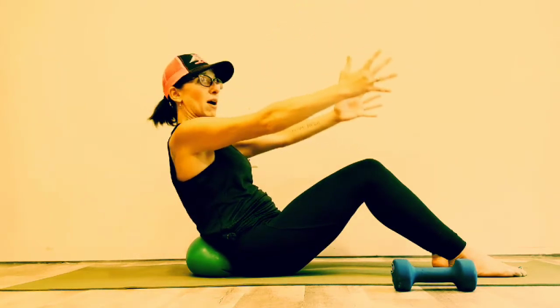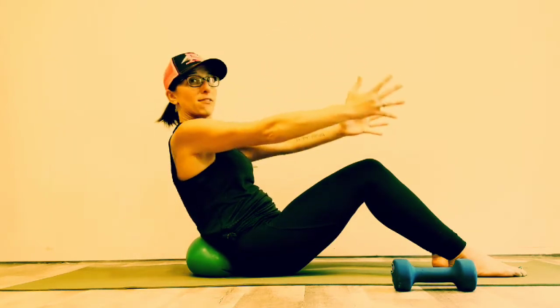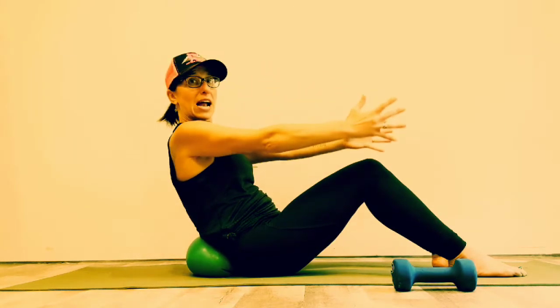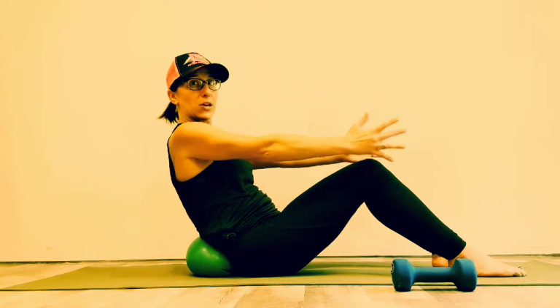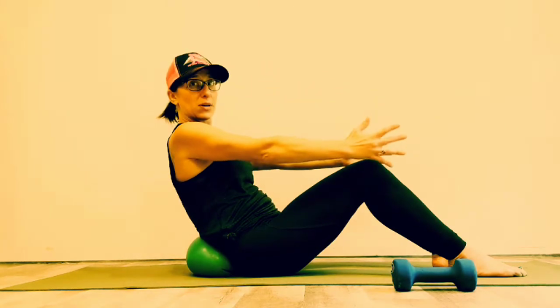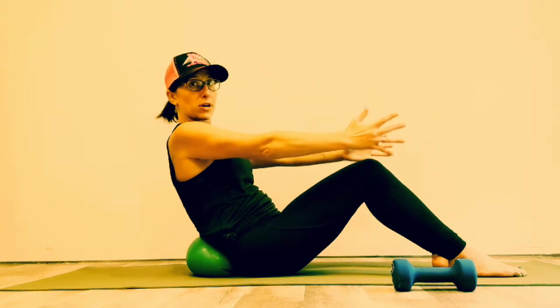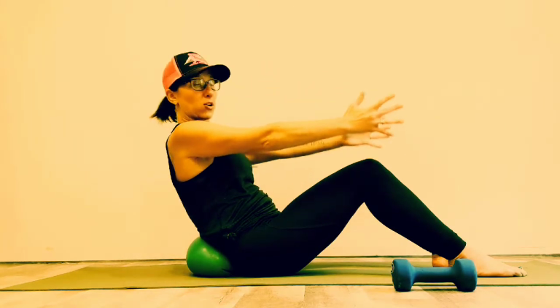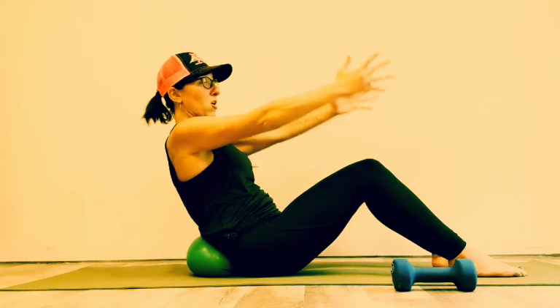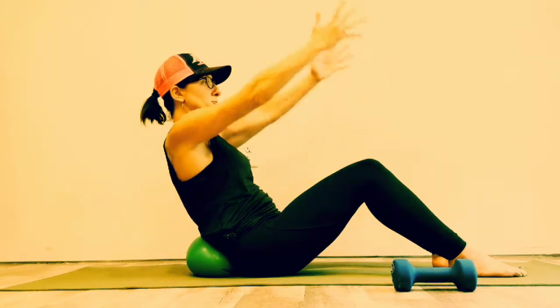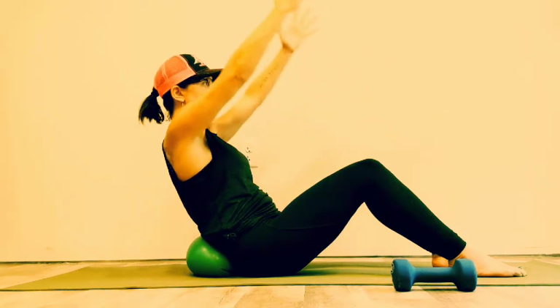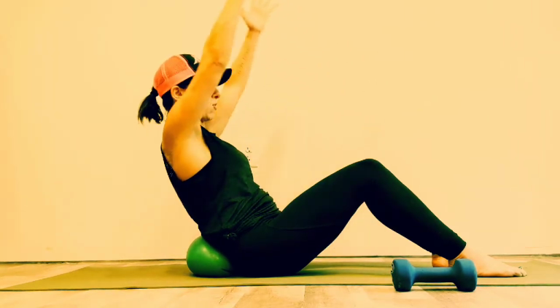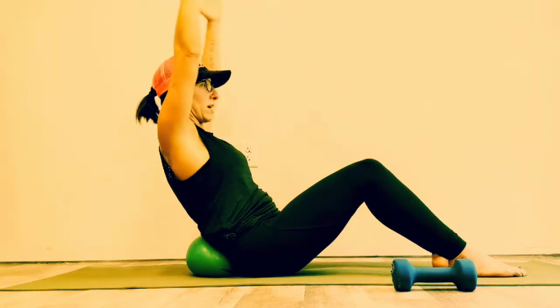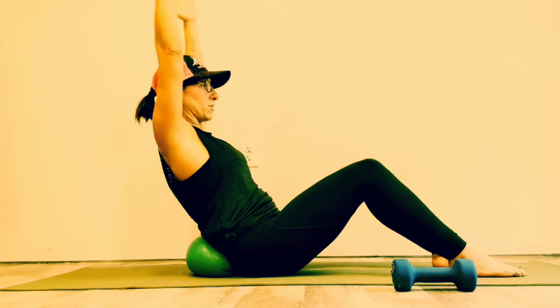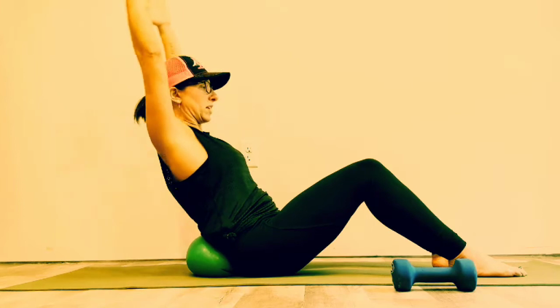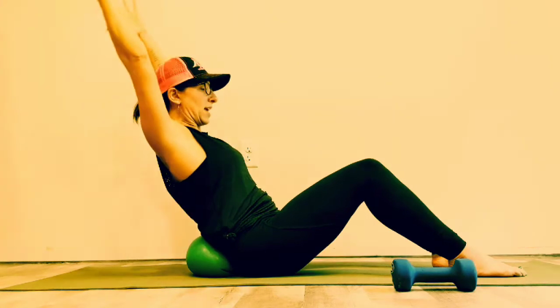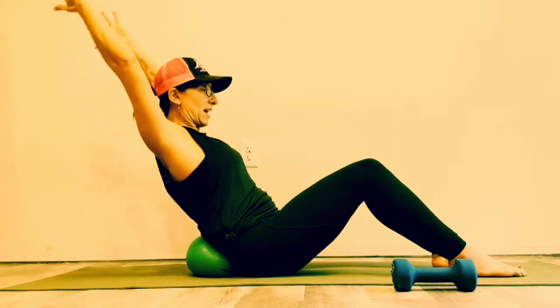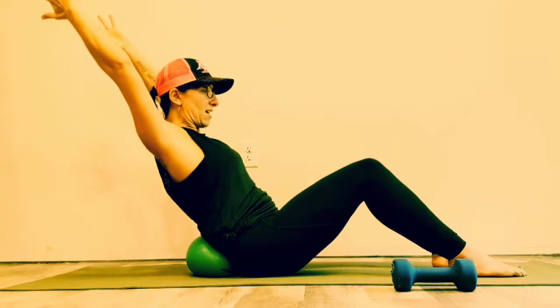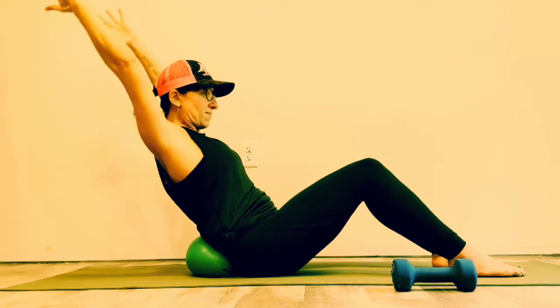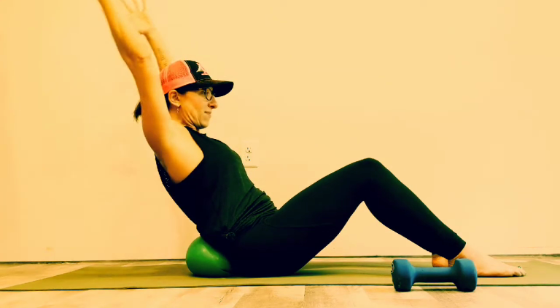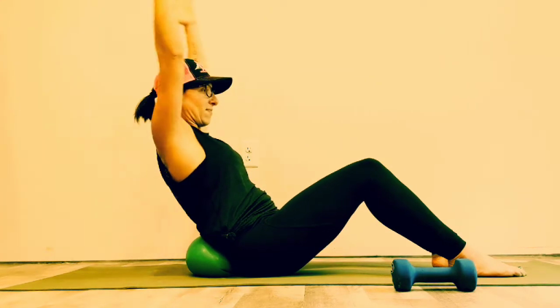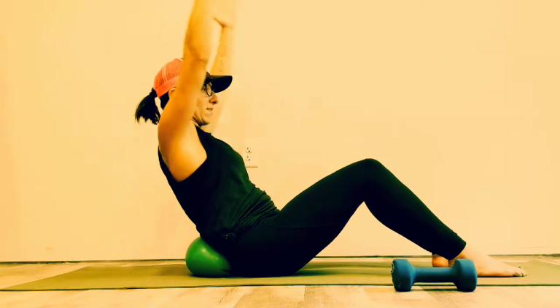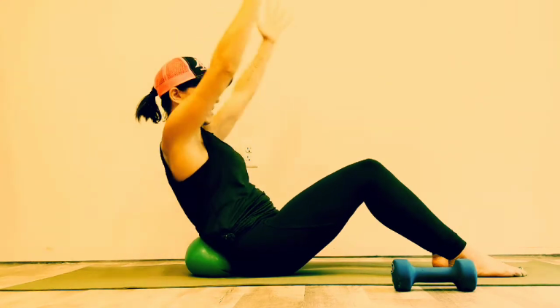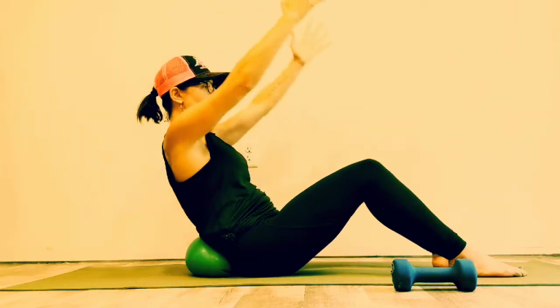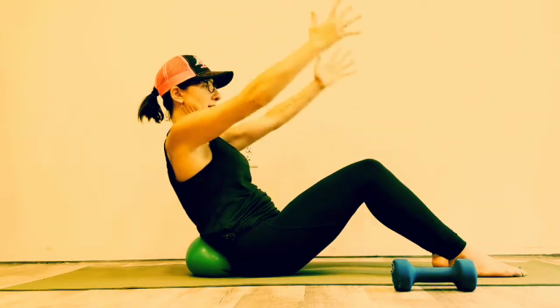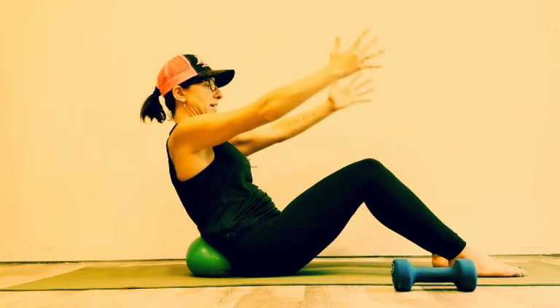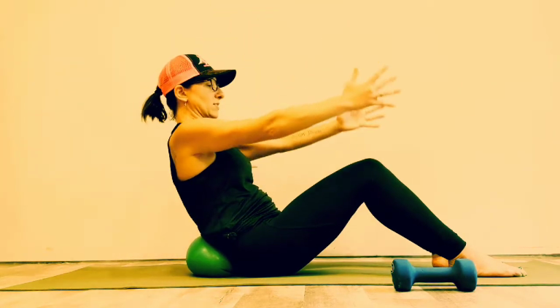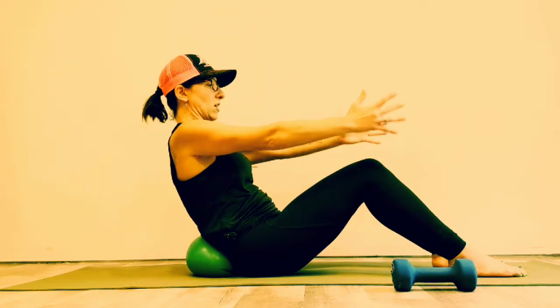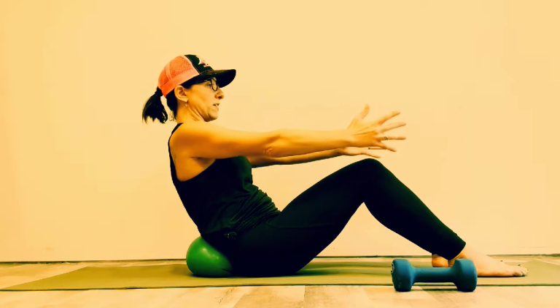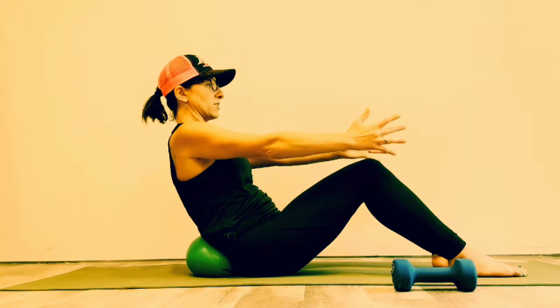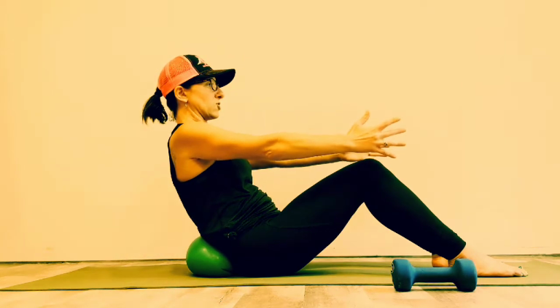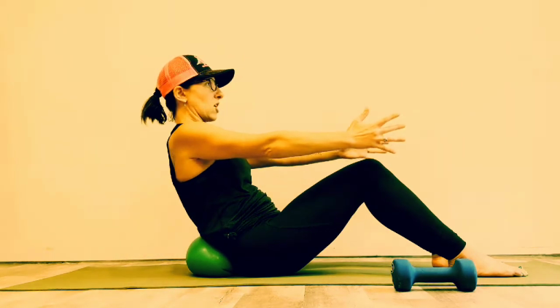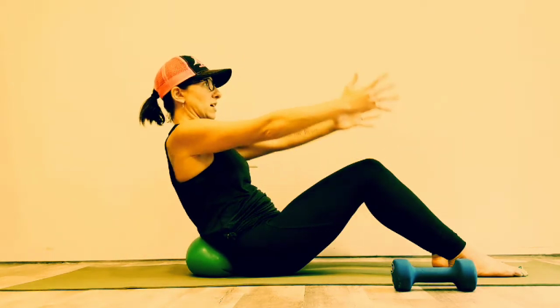Bring your arms only as high as you can without rounding. Inhale up, exhale down with a soft face and drop.